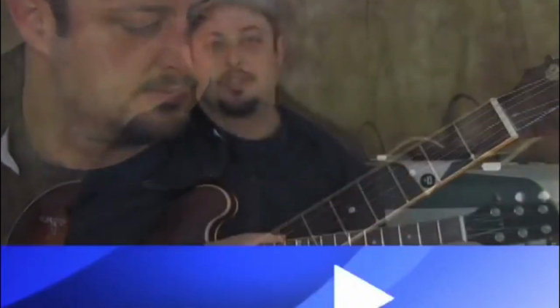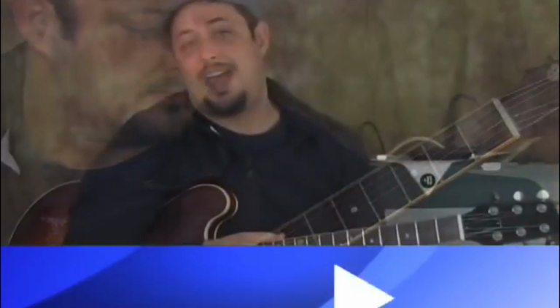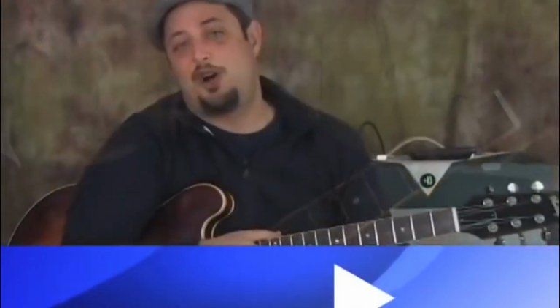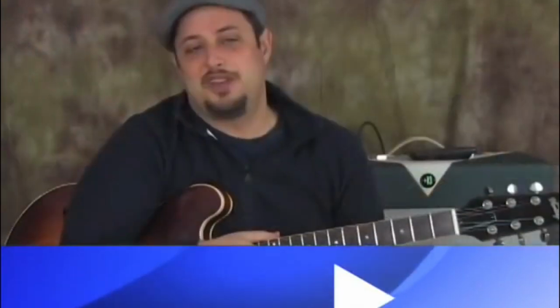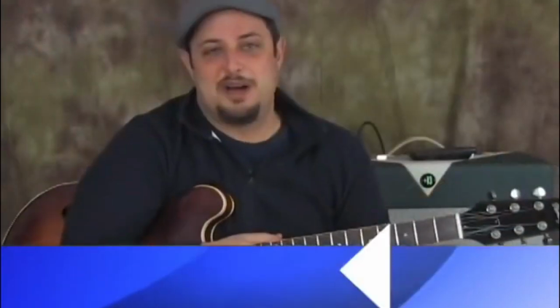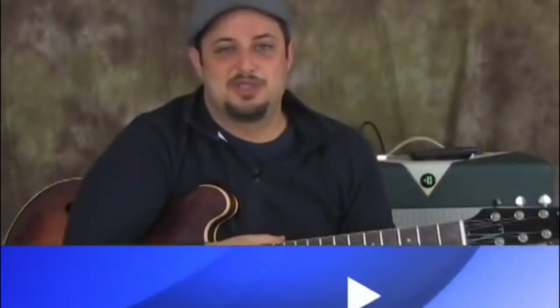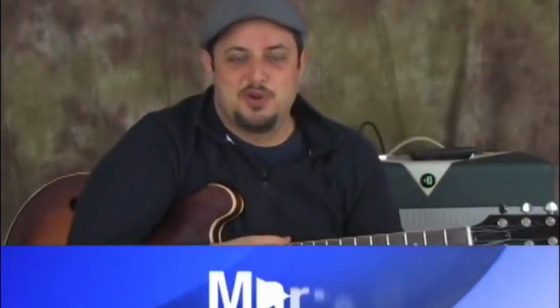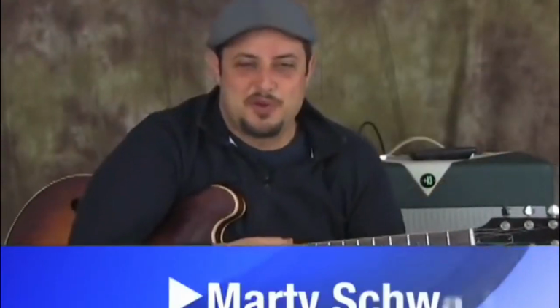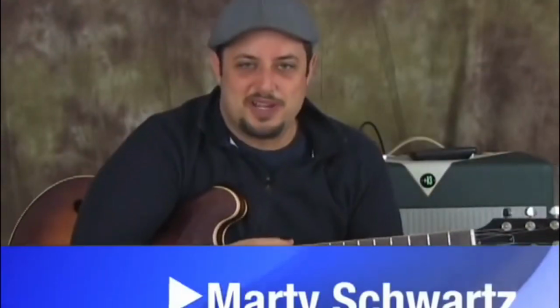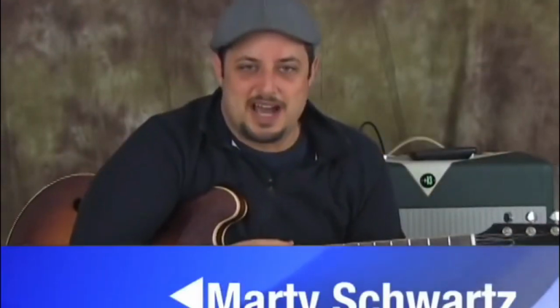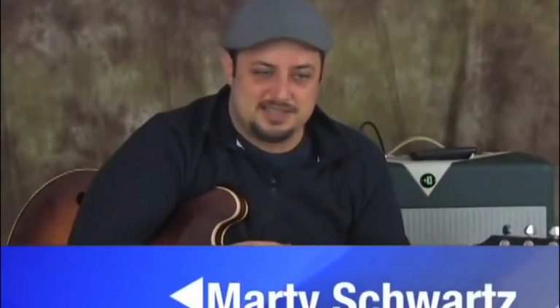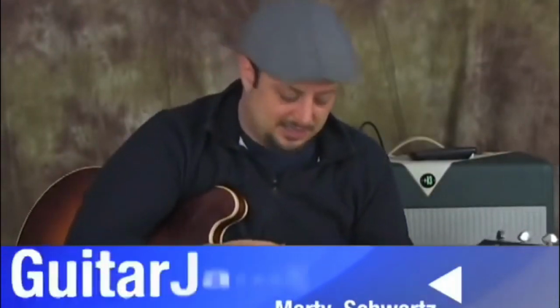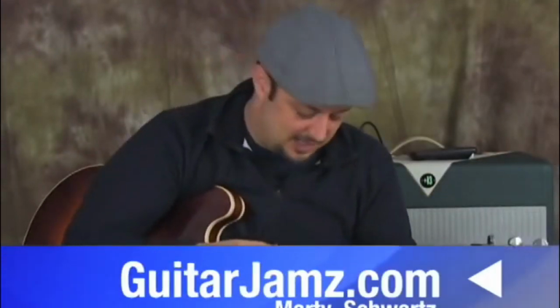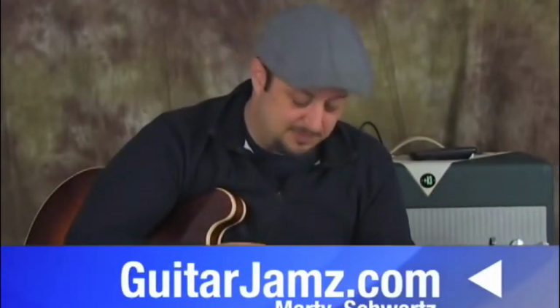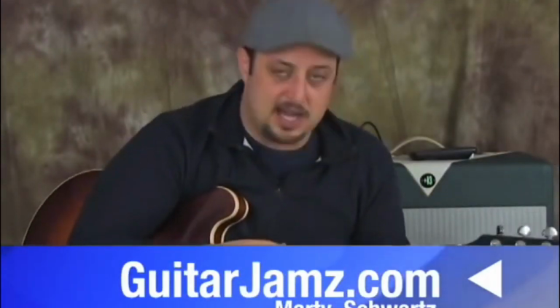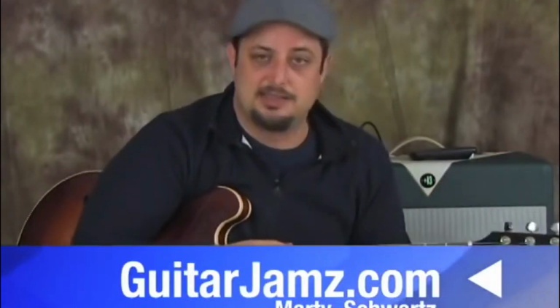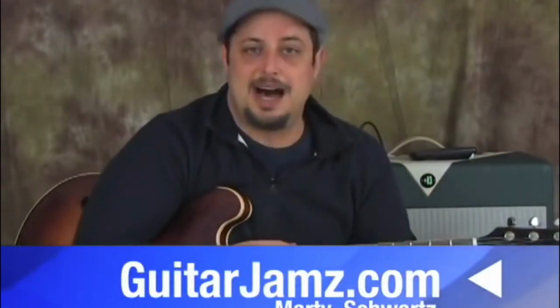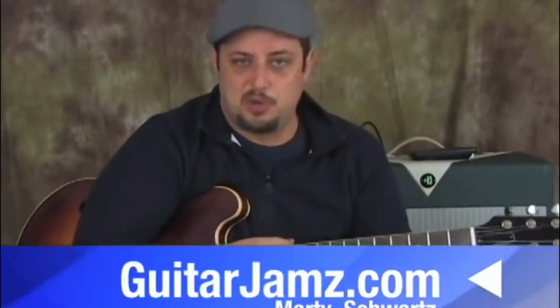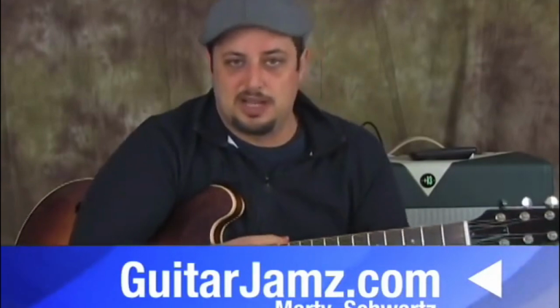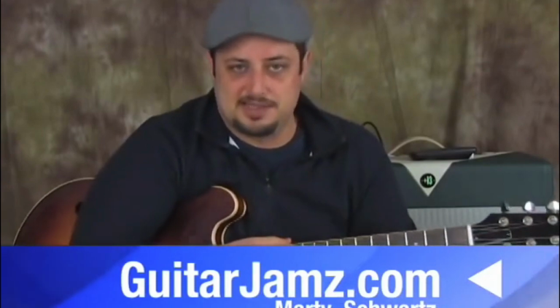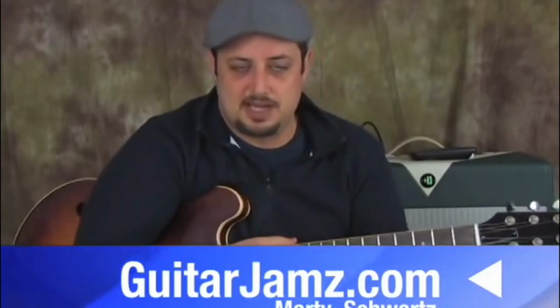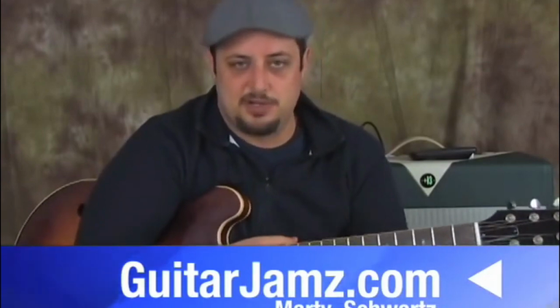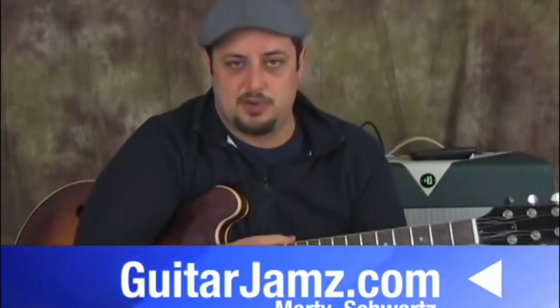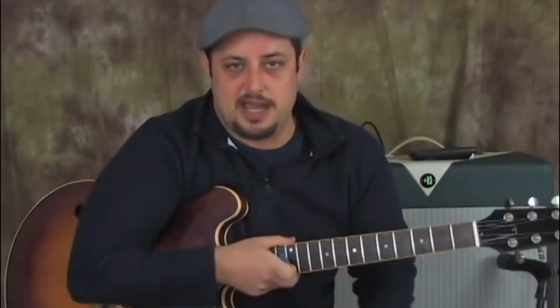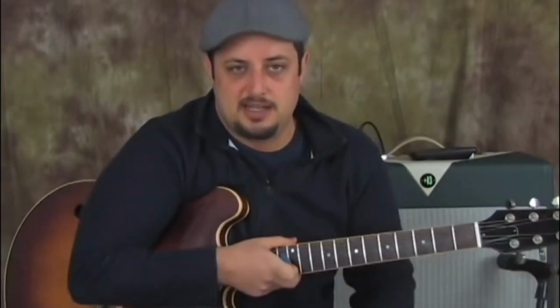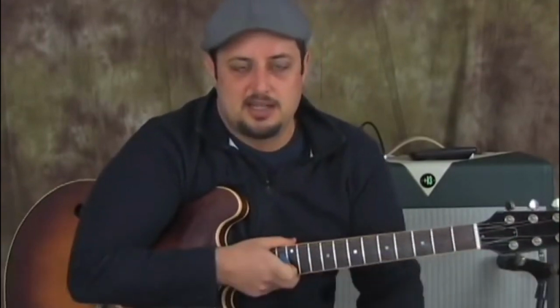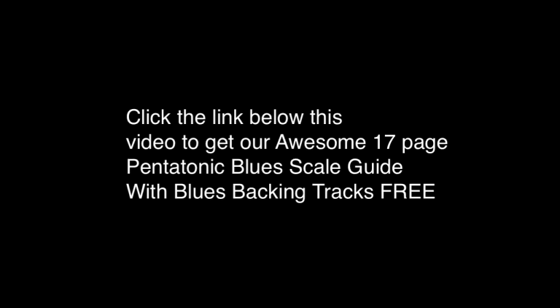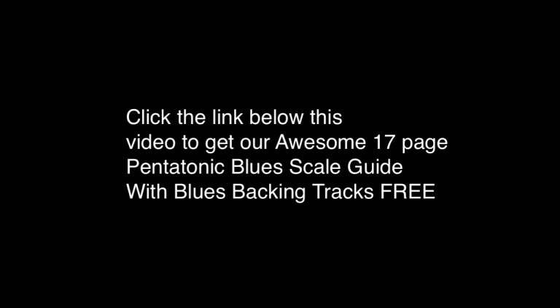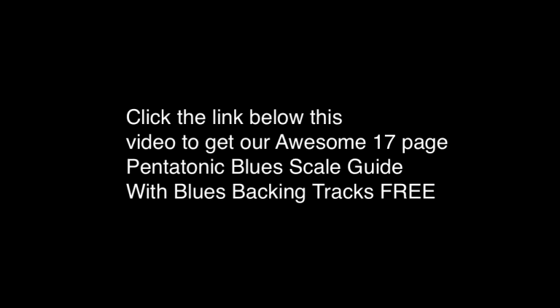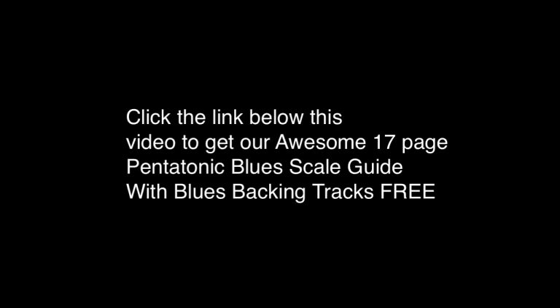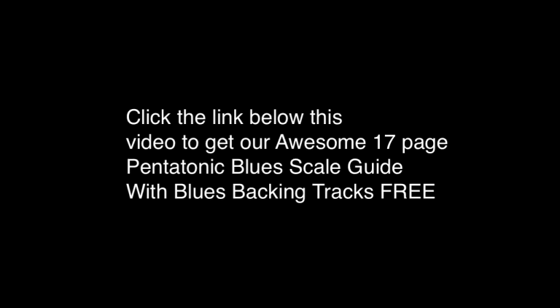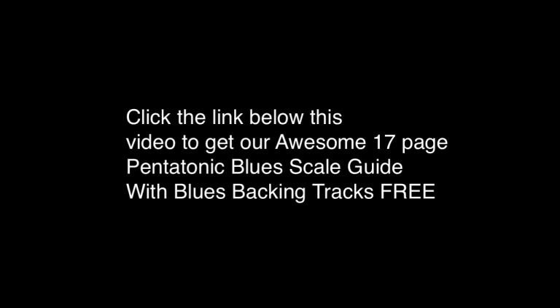Hopefully that was cool for you guys. I've got a lot more lessons coming your way.